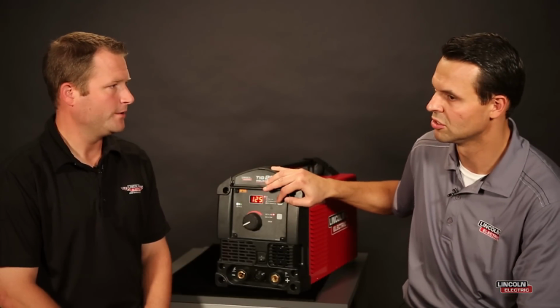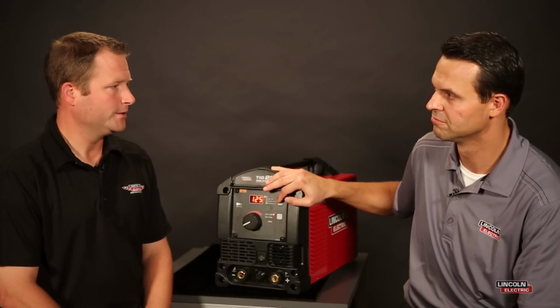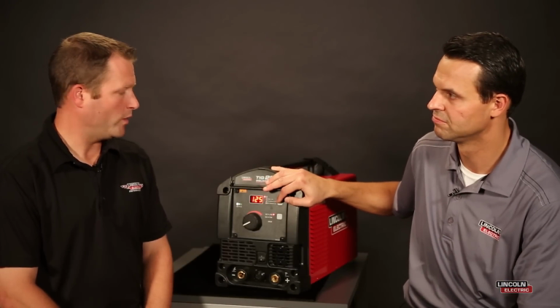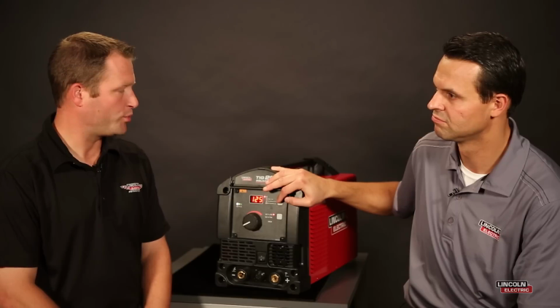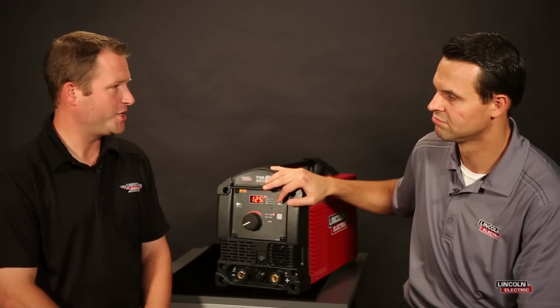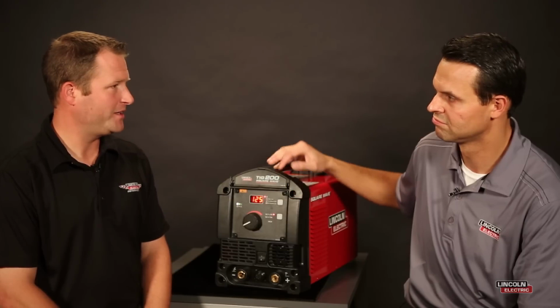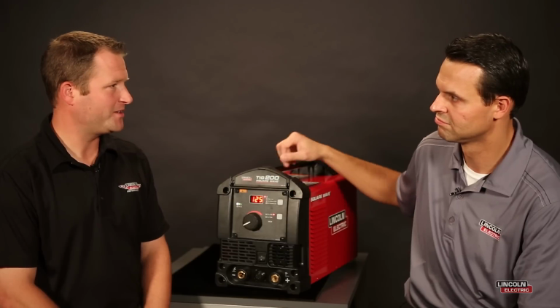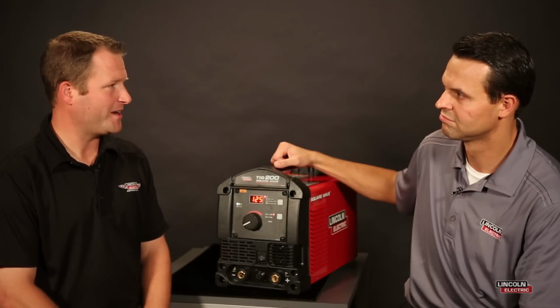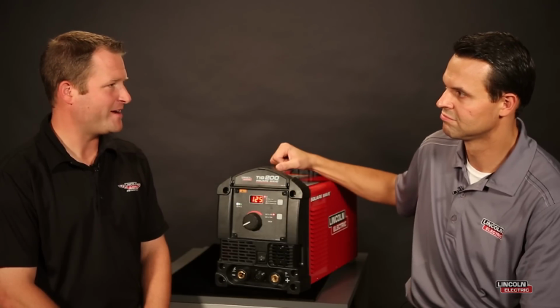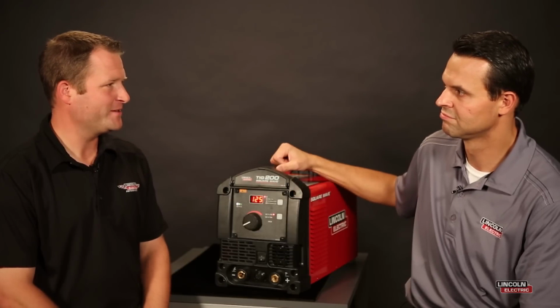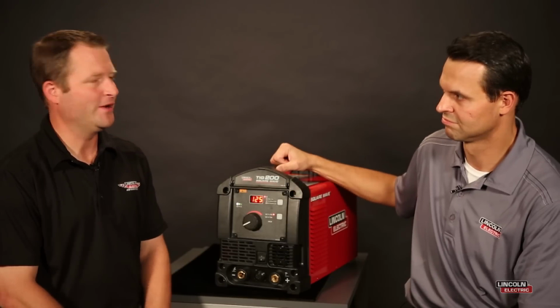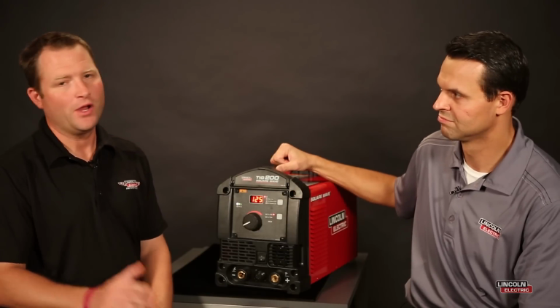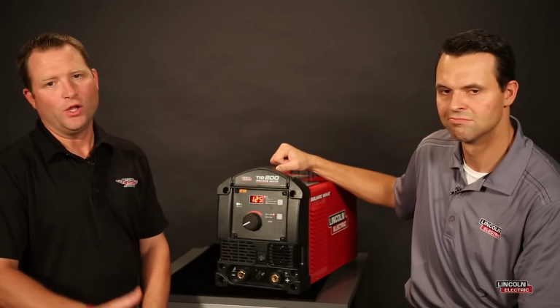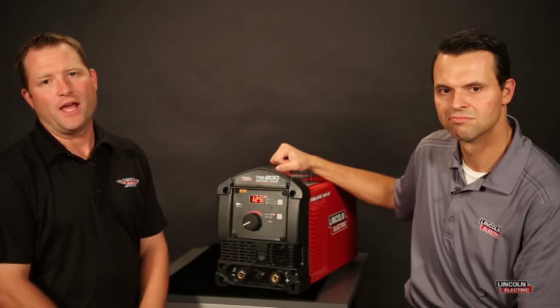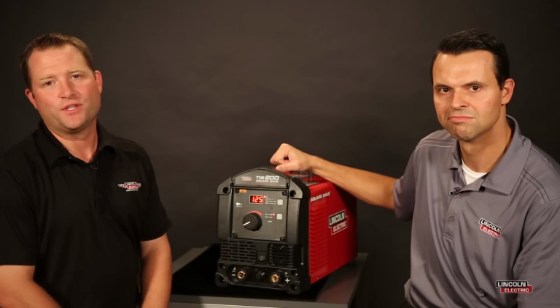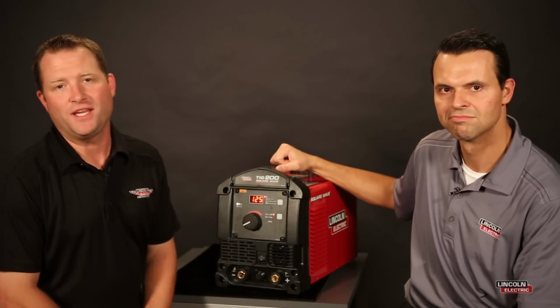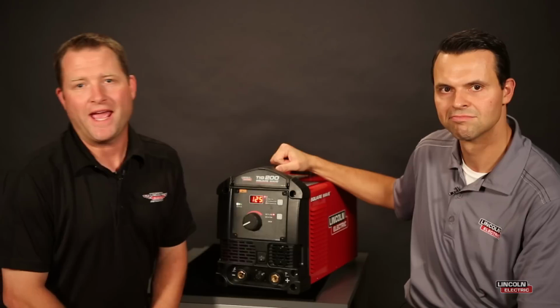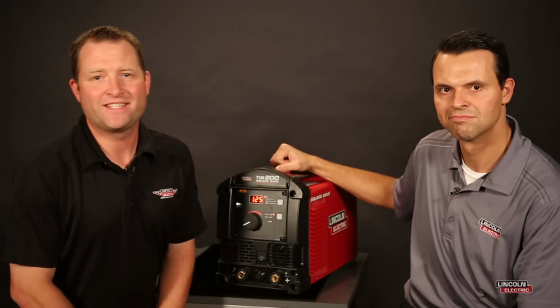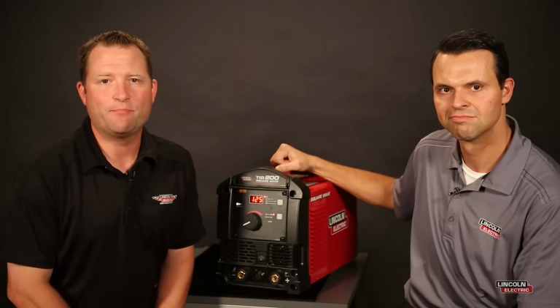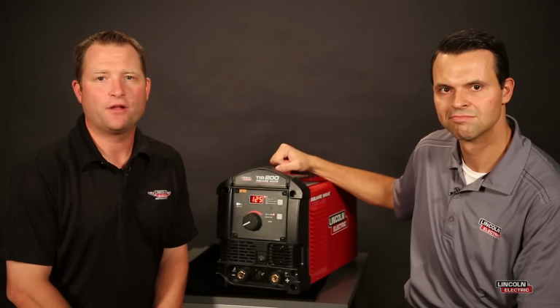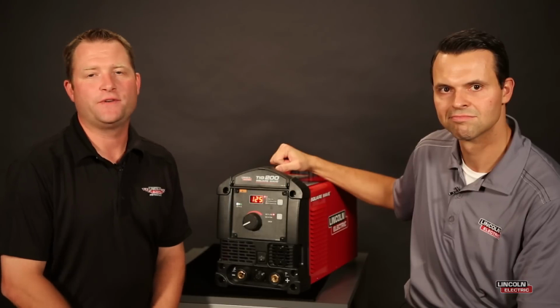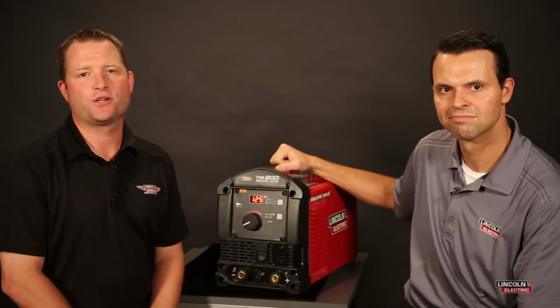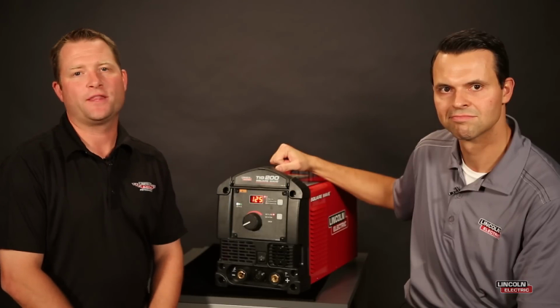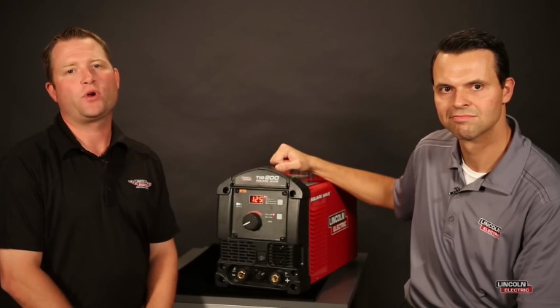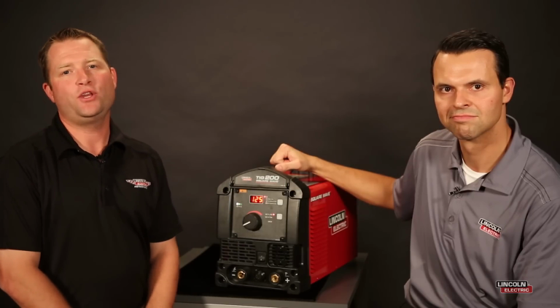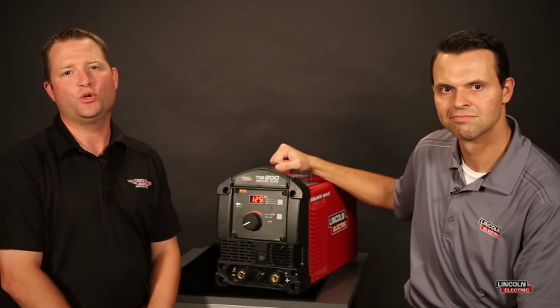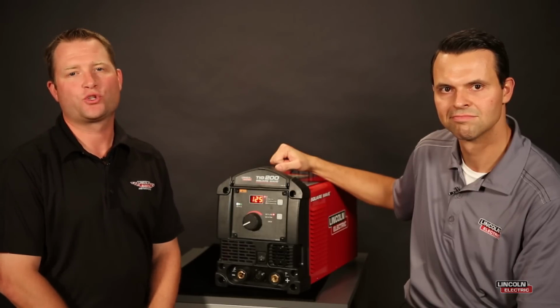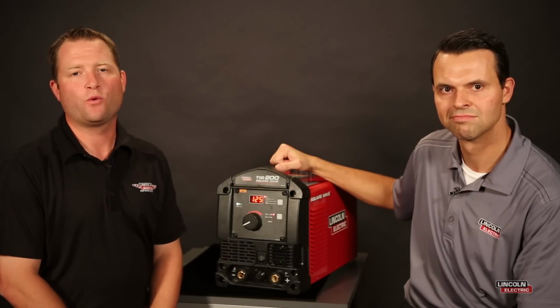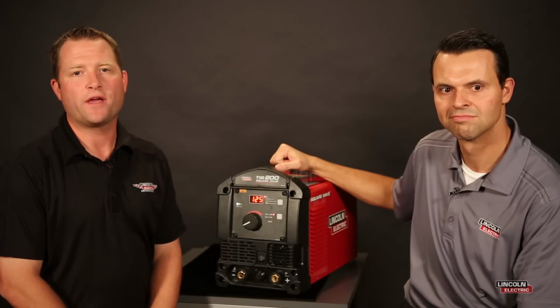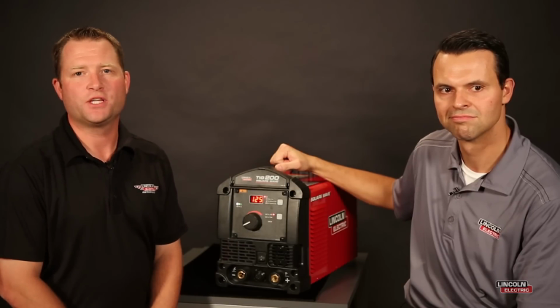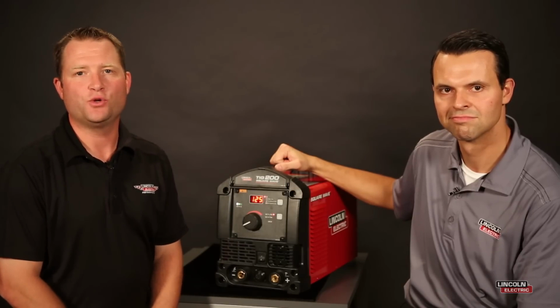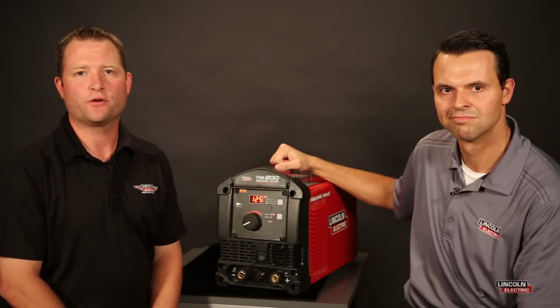Well, I appreciate the insight, Ivan. That was the AC balance feature on the brand new SquareWave TIG 200.